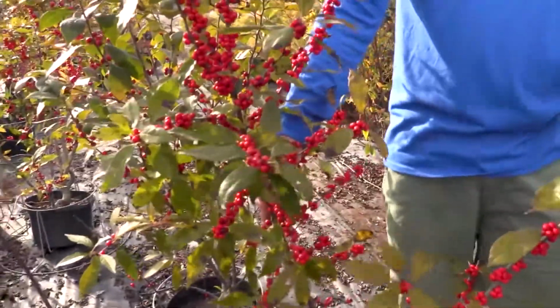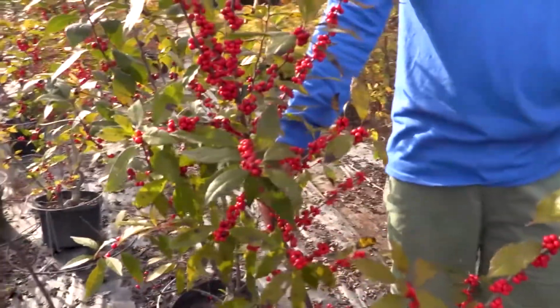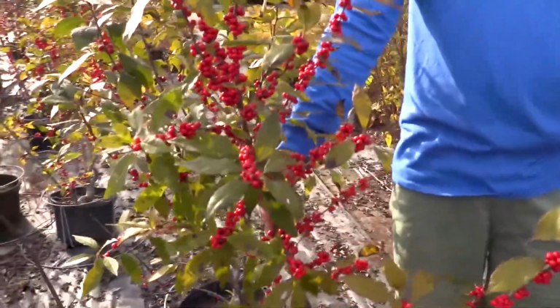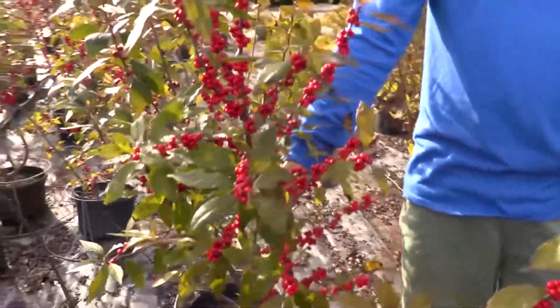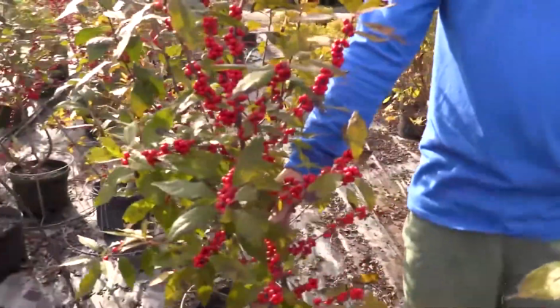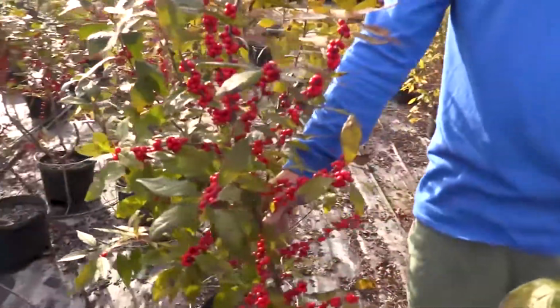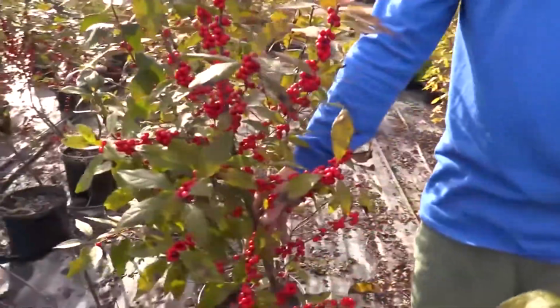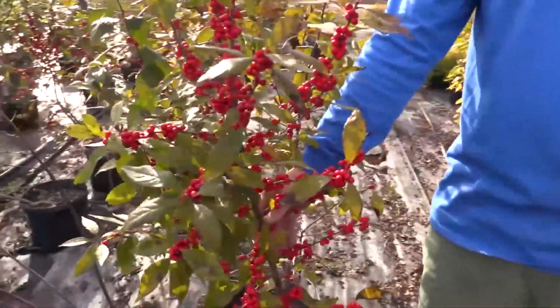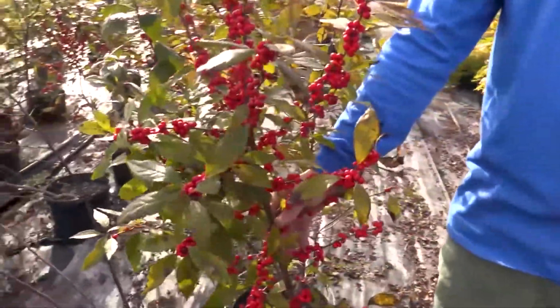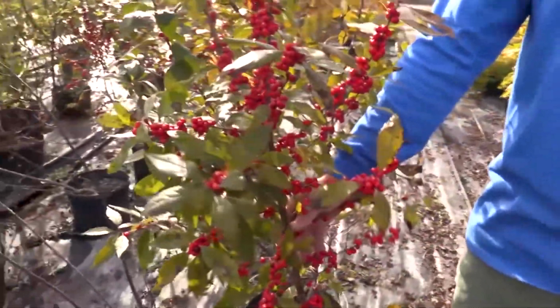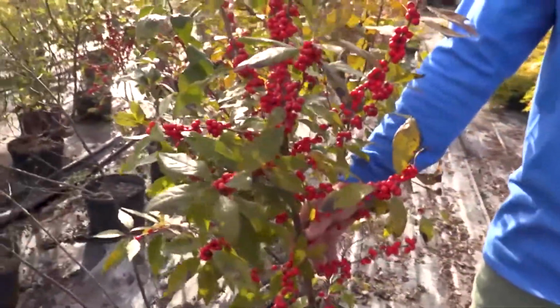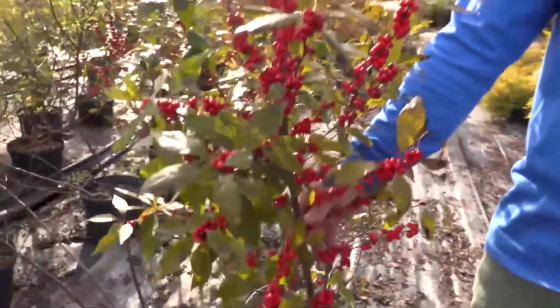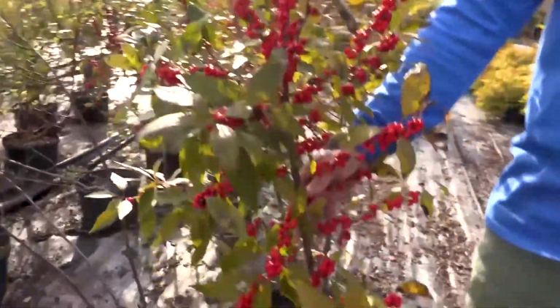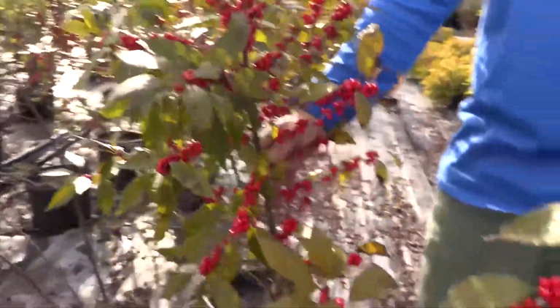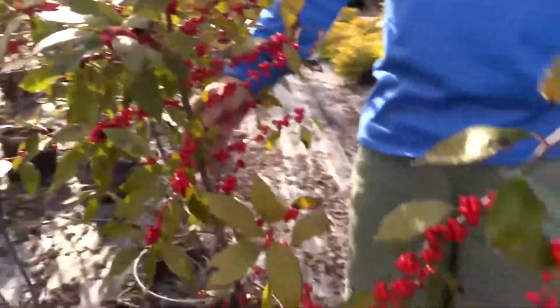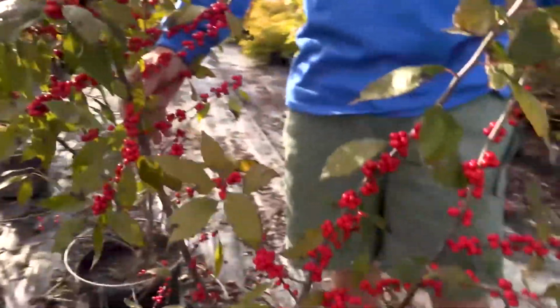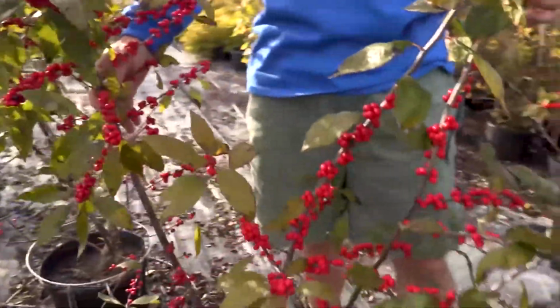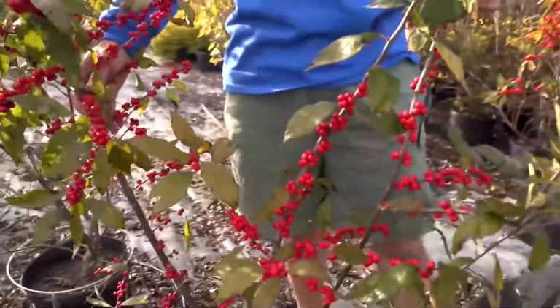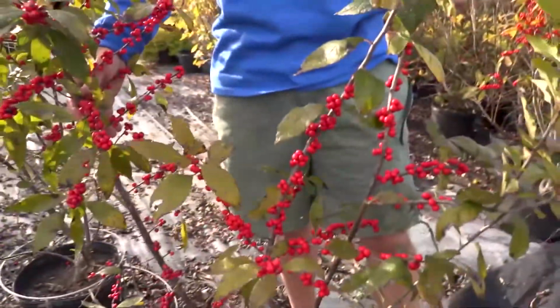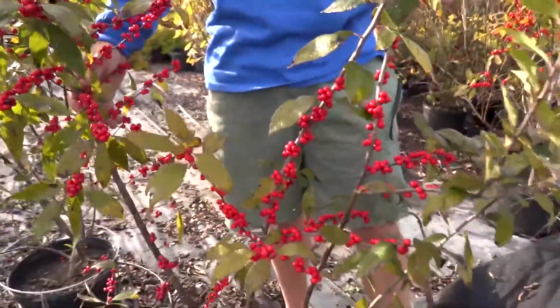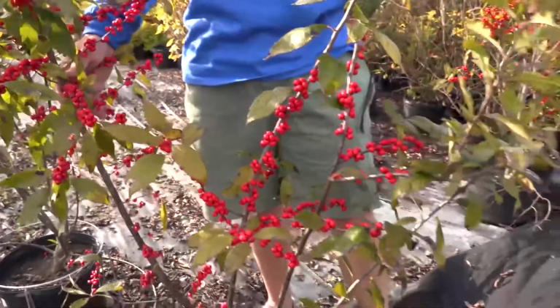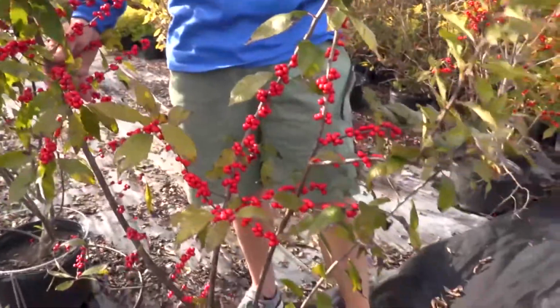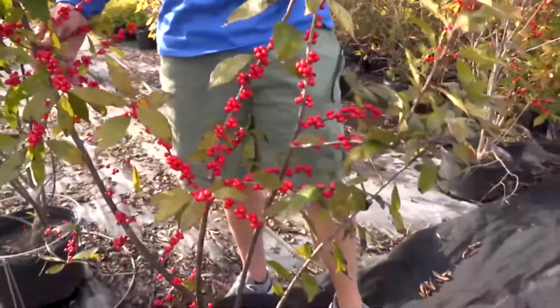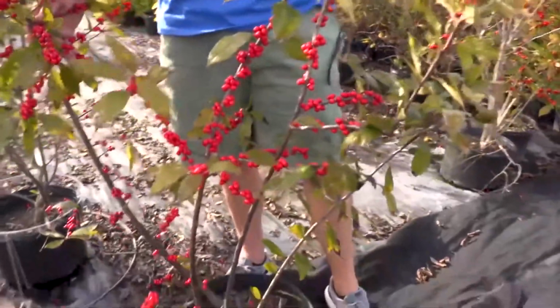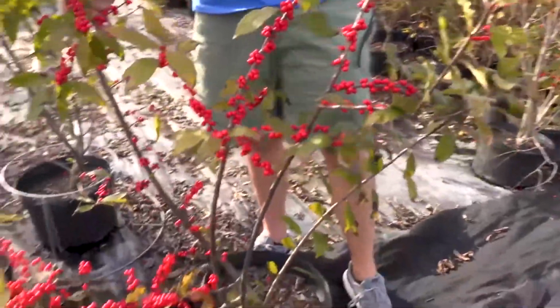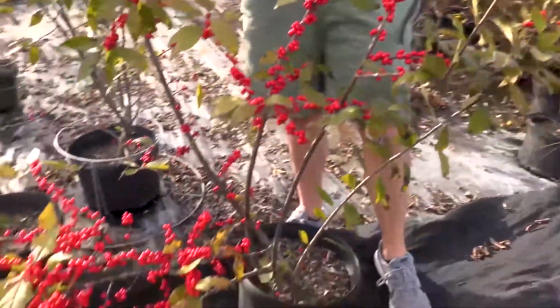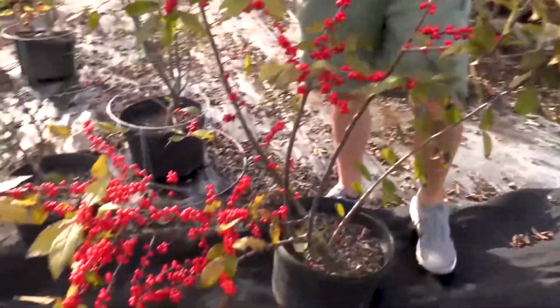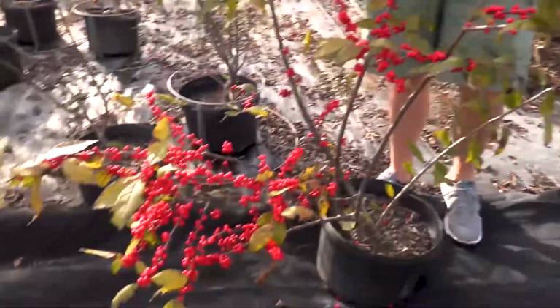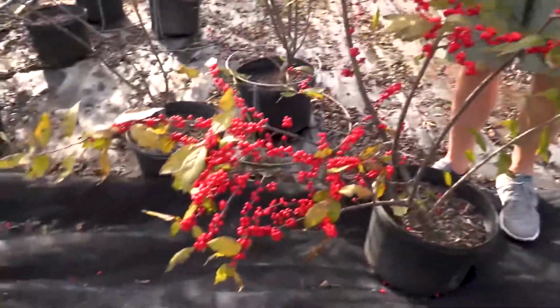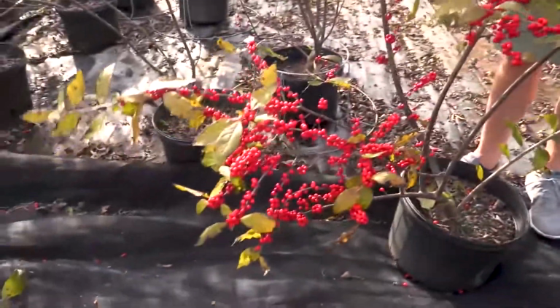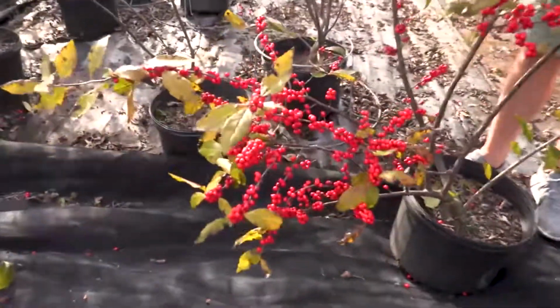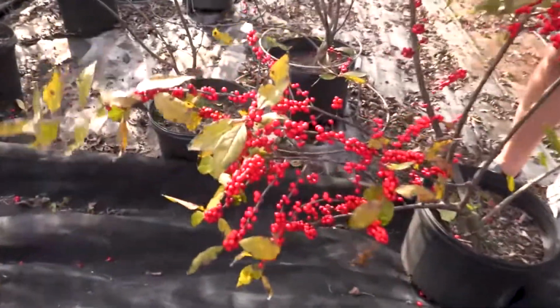And the amazing part of this, obviously, is those really showcasing red berries.